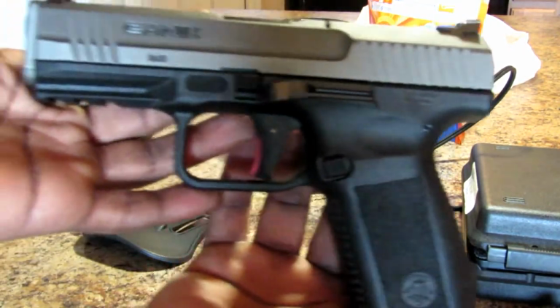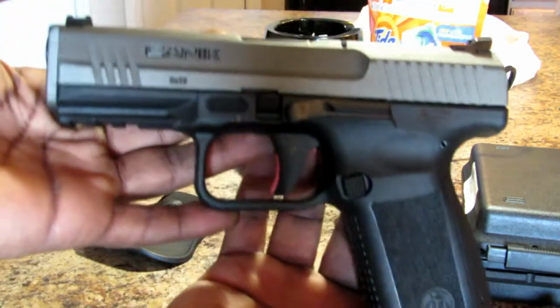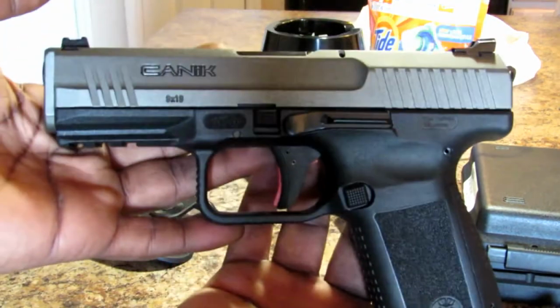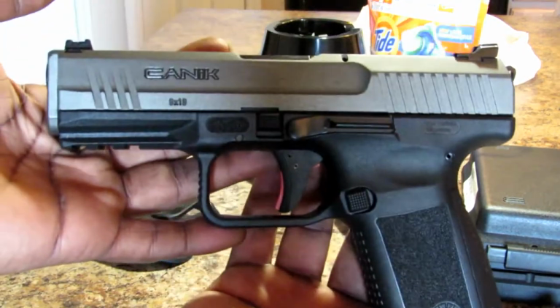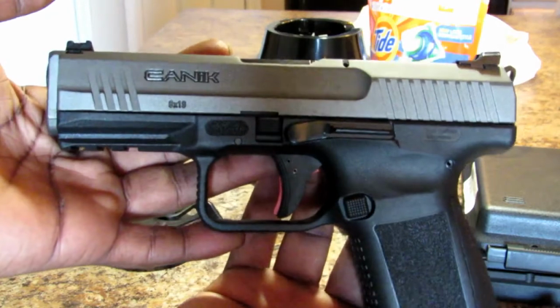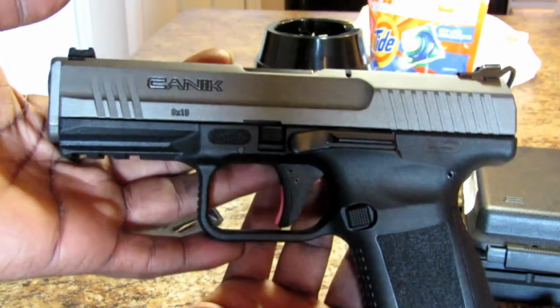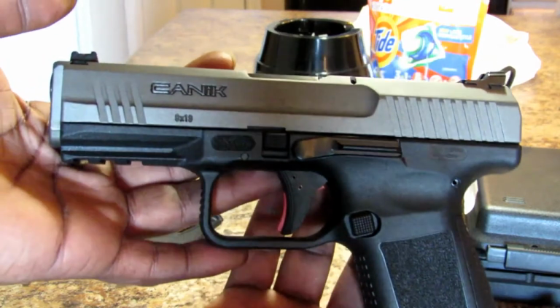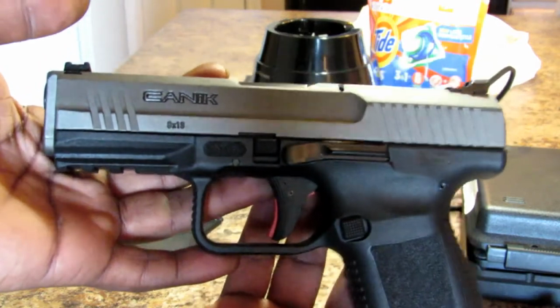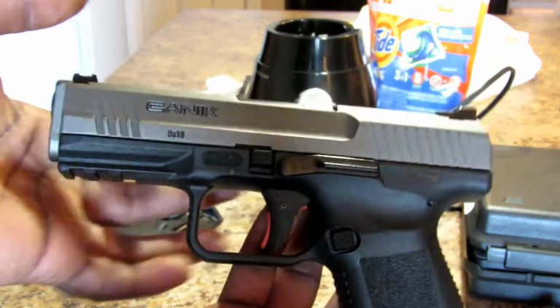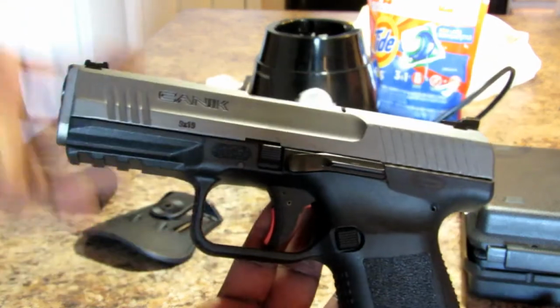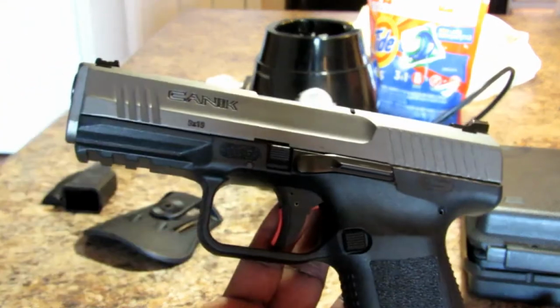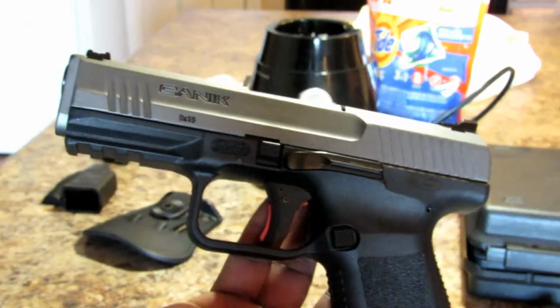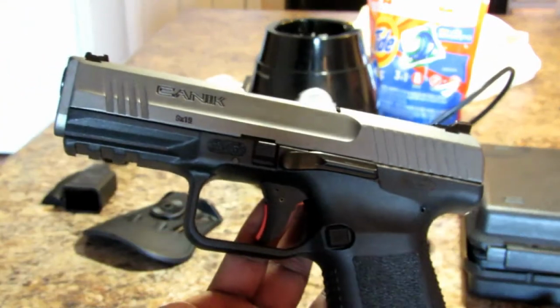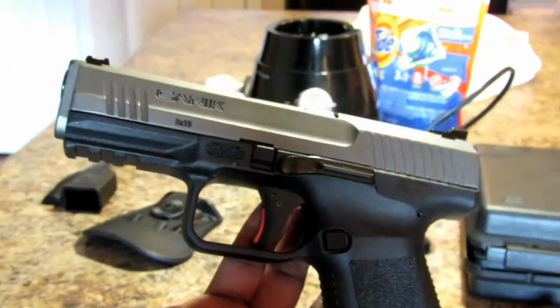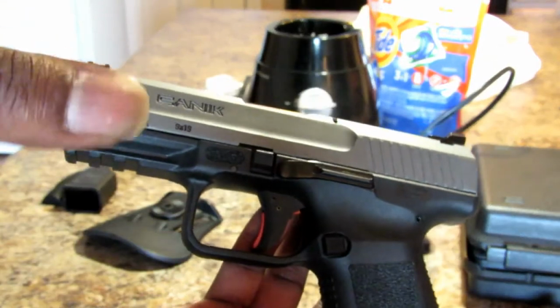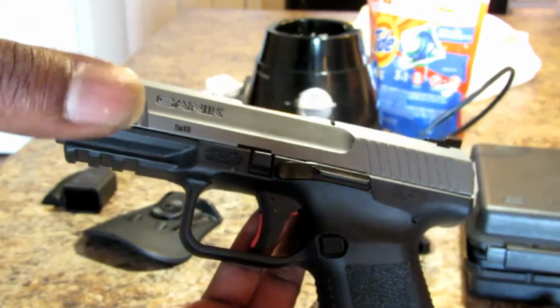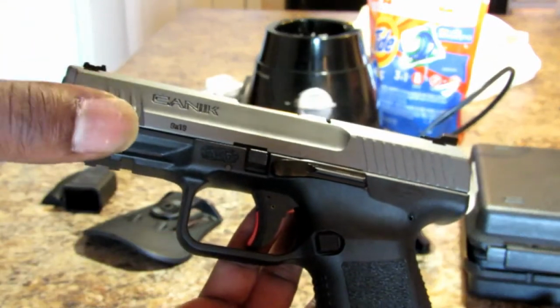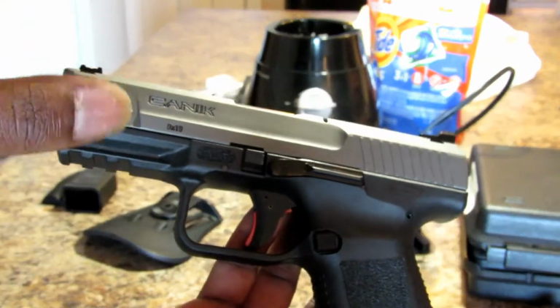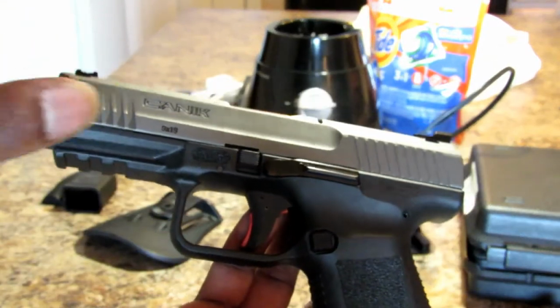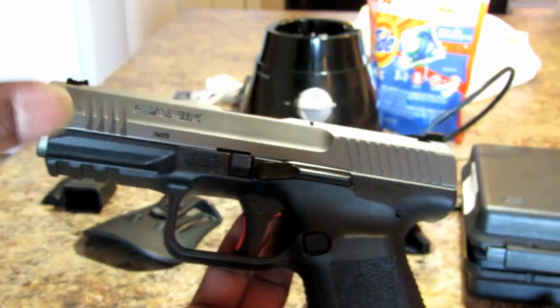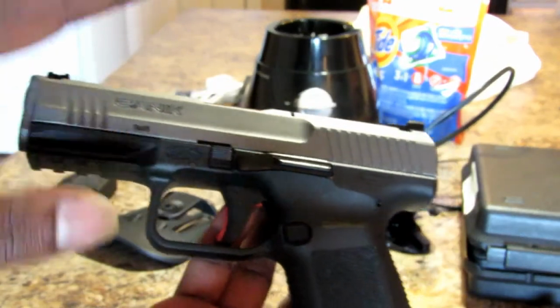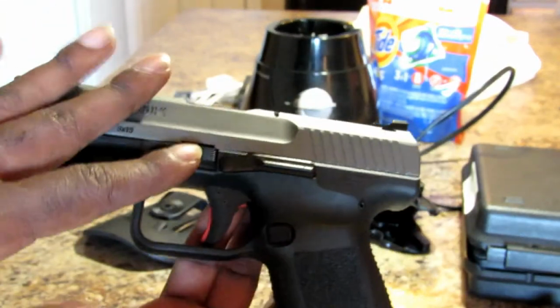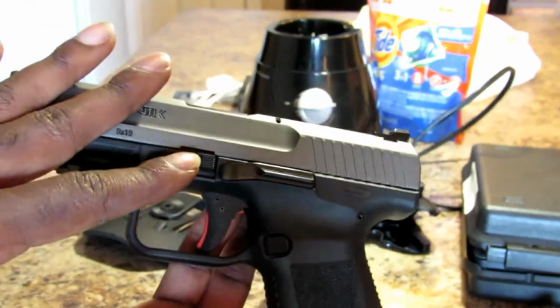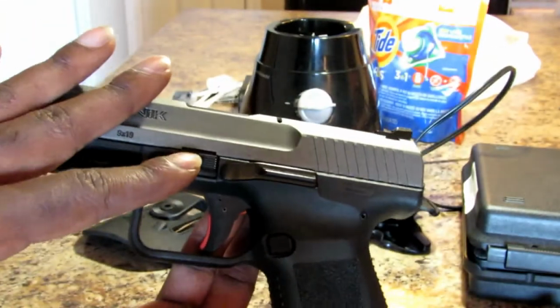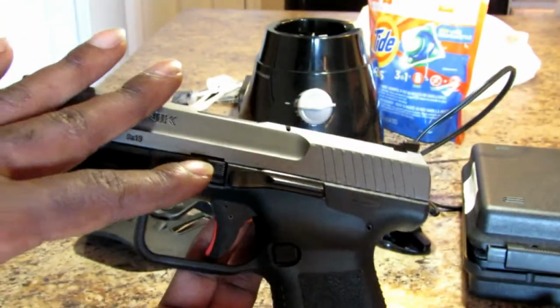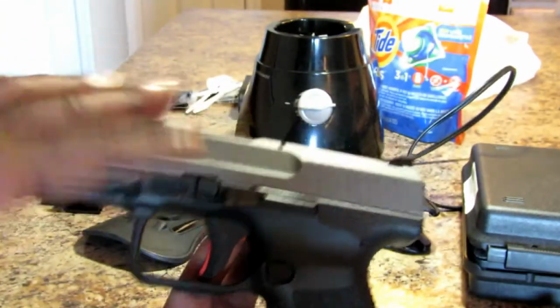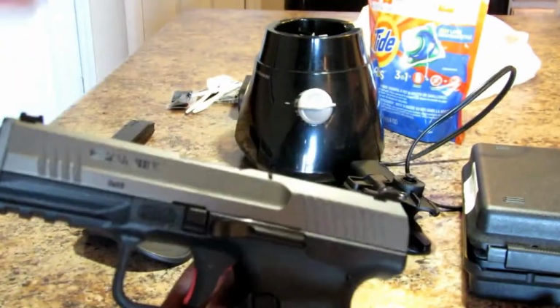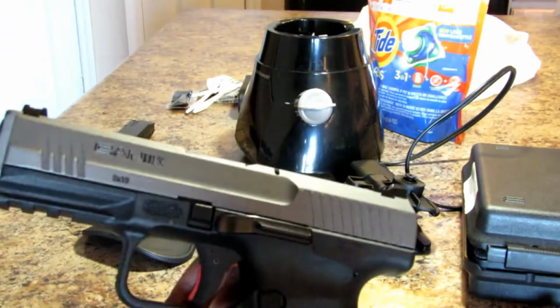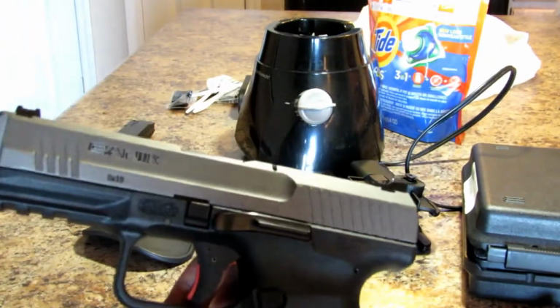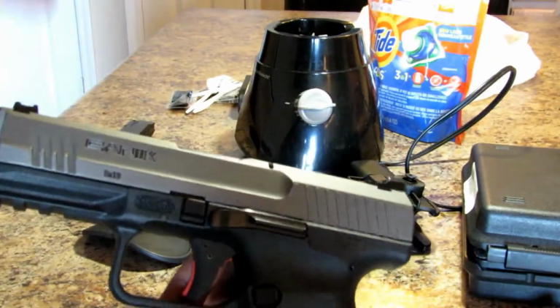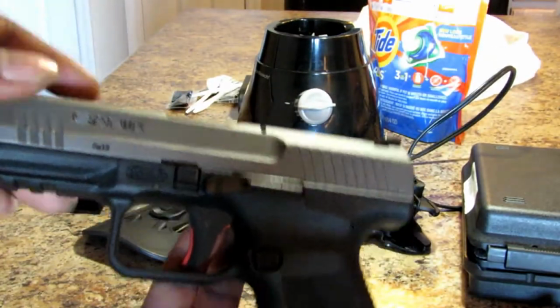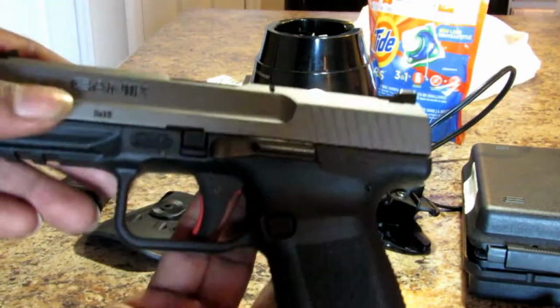So that was the unboxing, and now I'm going to go over some of the features of the pistol and how to take it down.